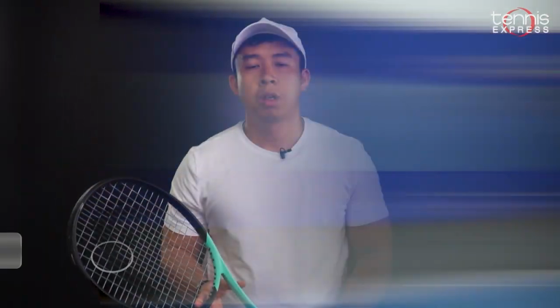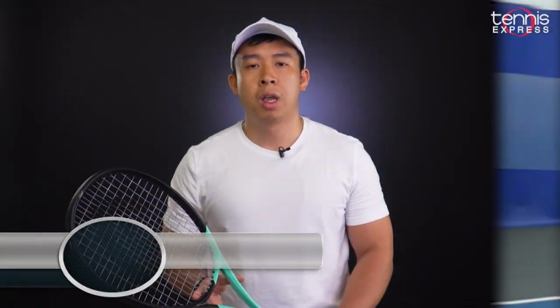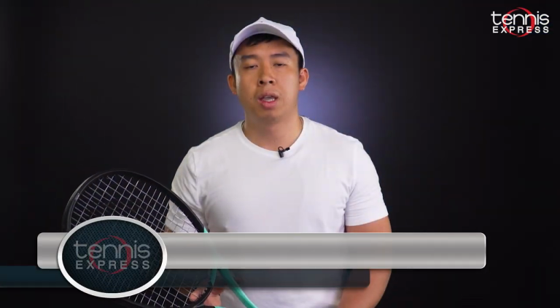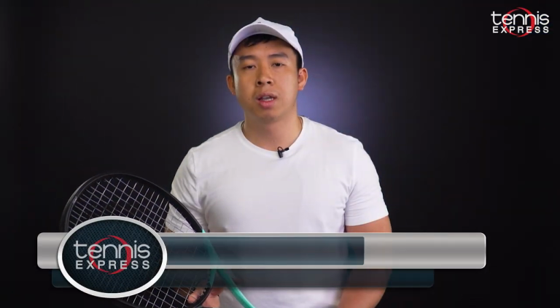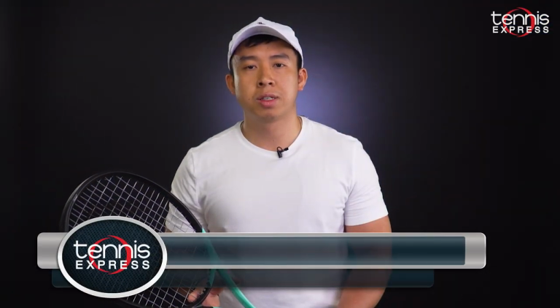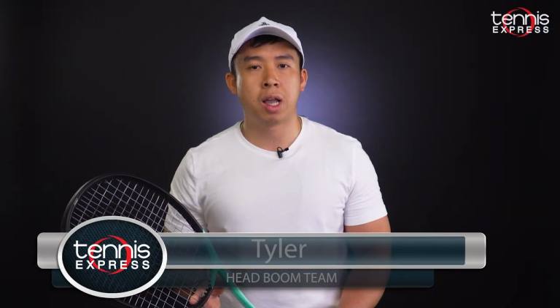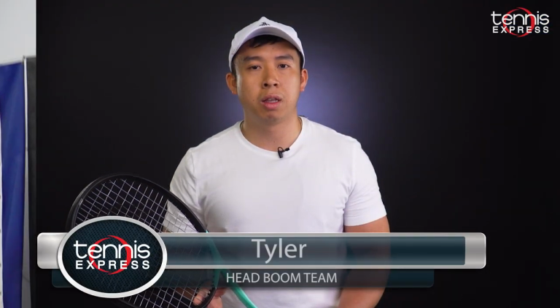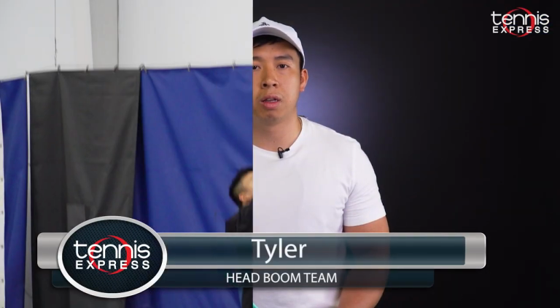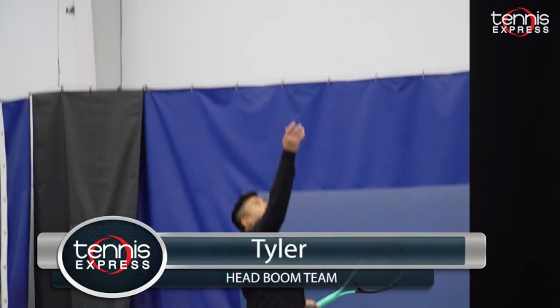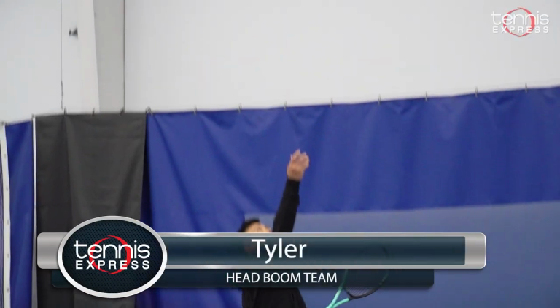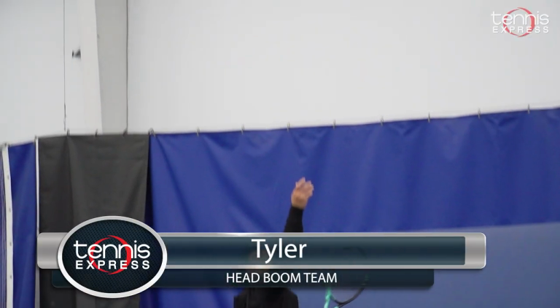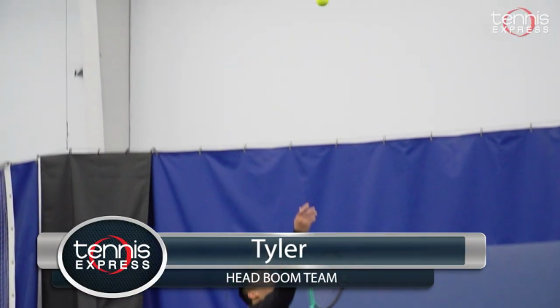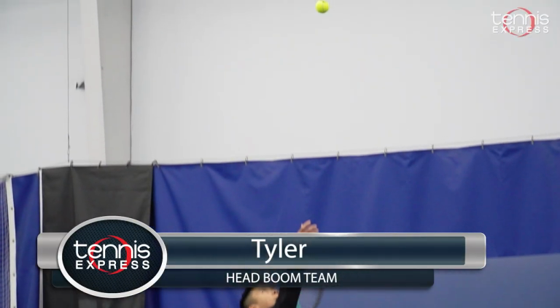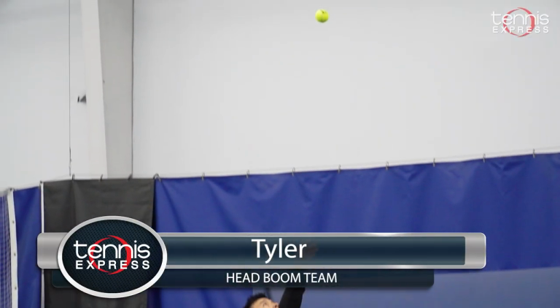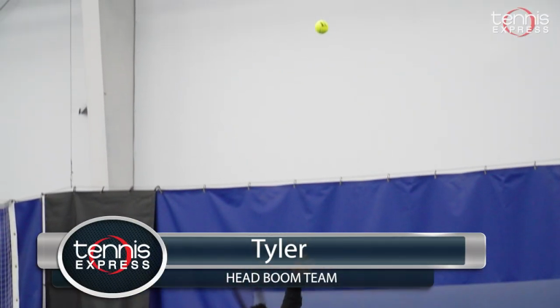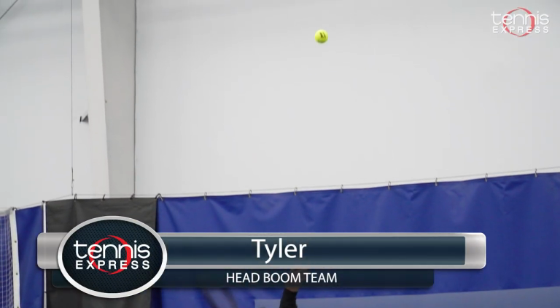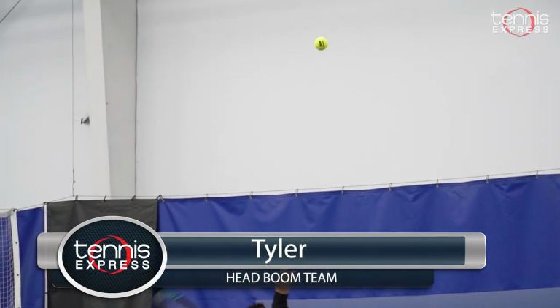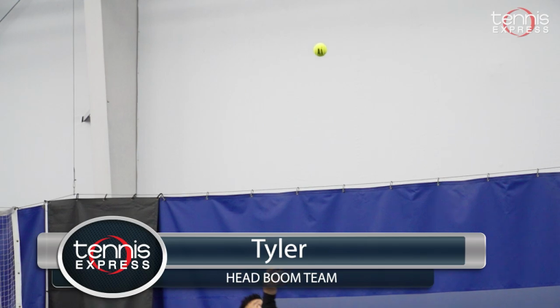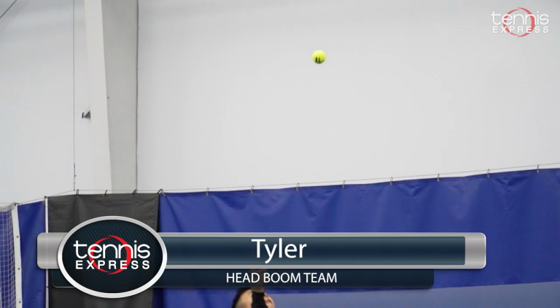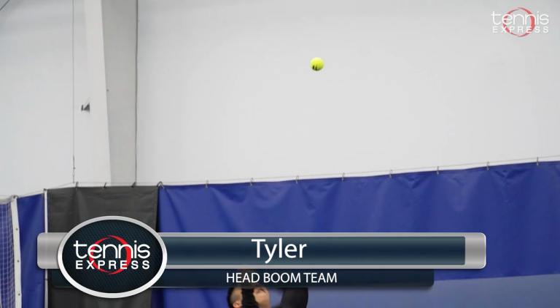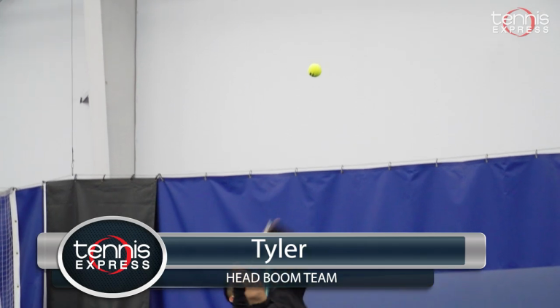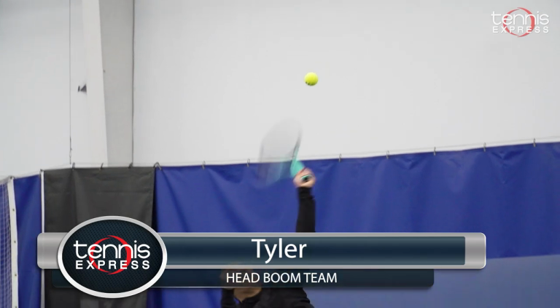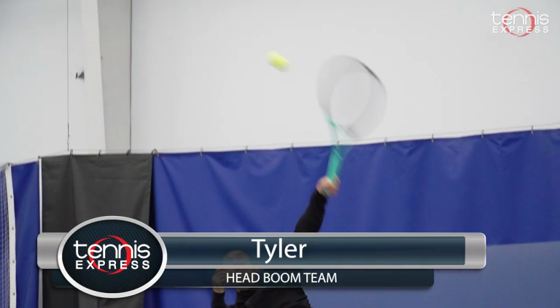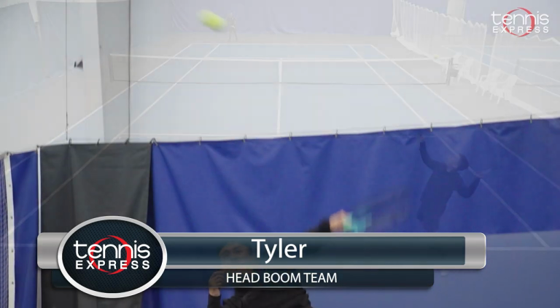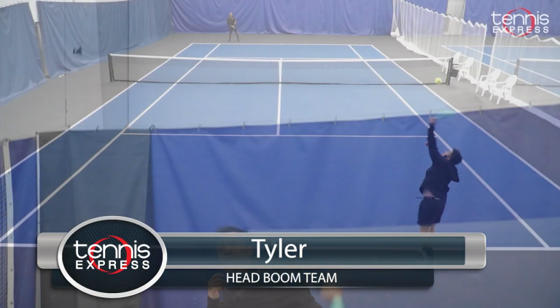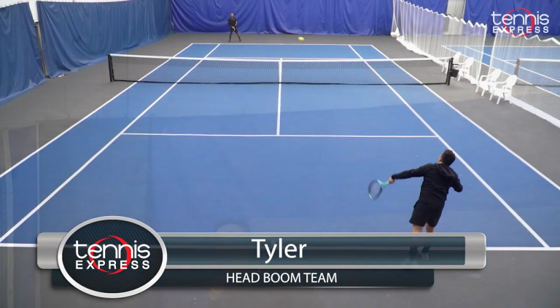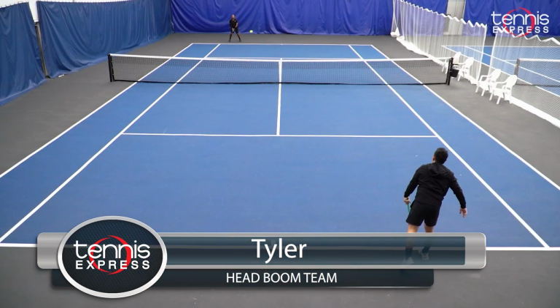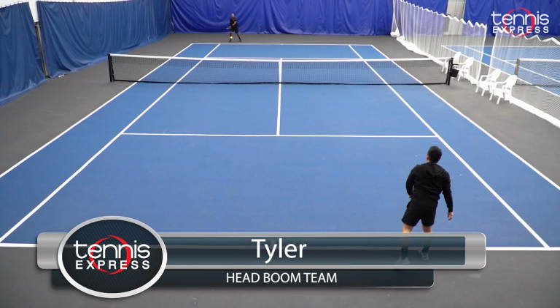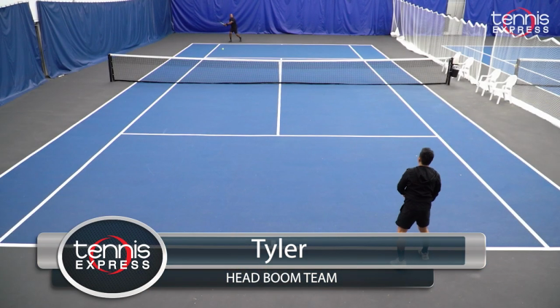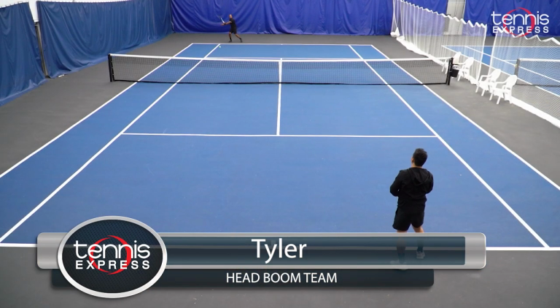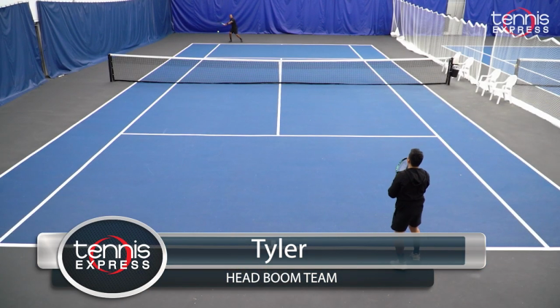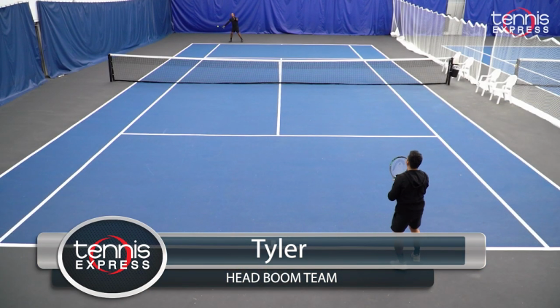Hey guys, it's Tyler here. Today I'll be reviewing the new Head Boom Team. I really enjoy hitting with this racket.